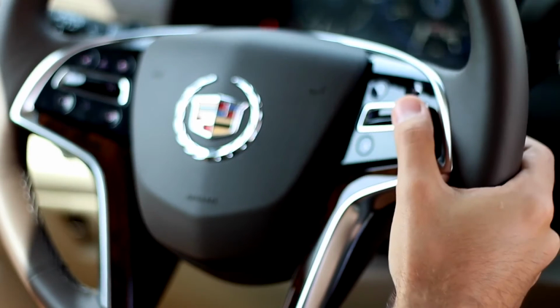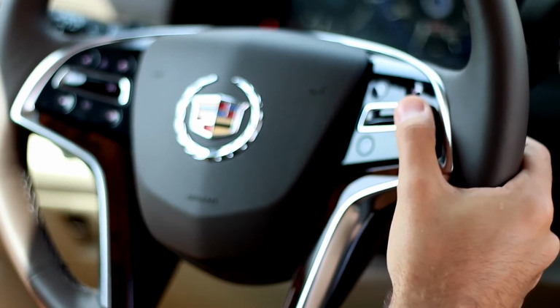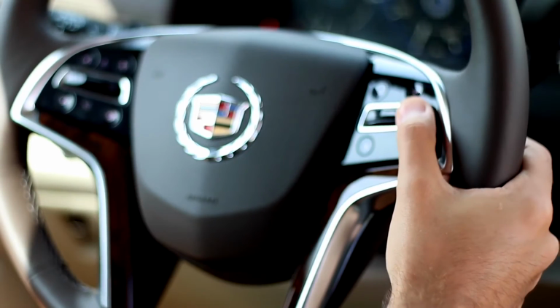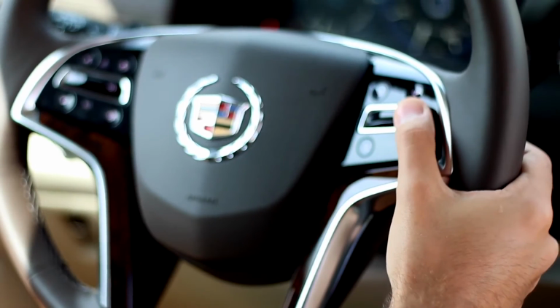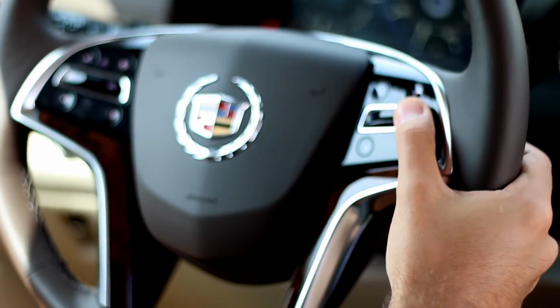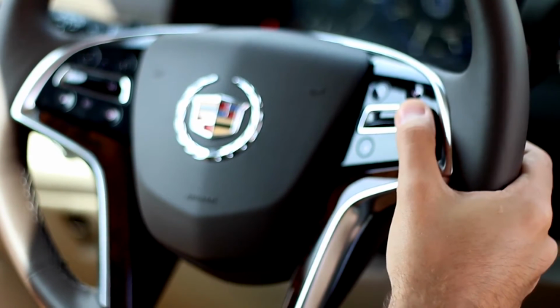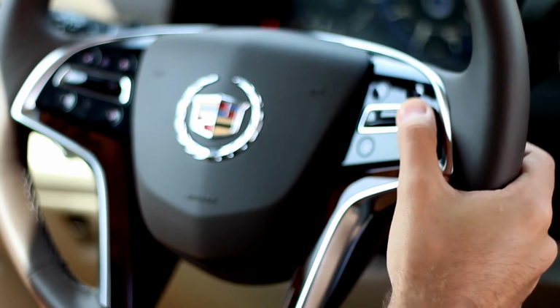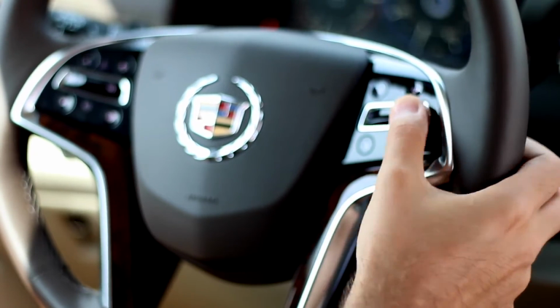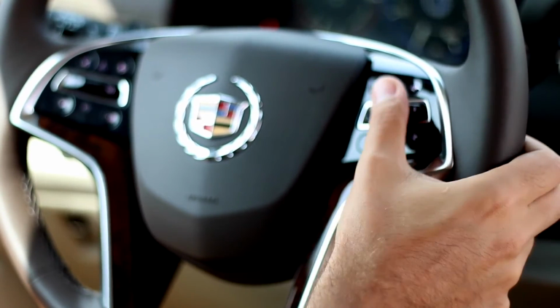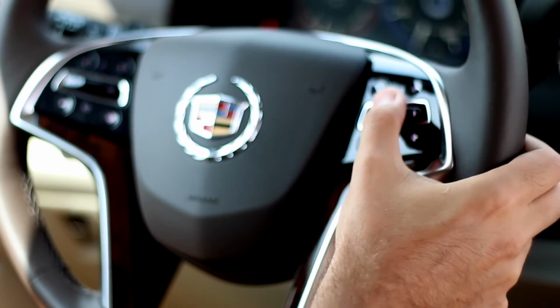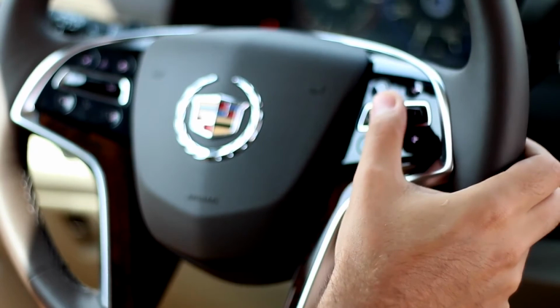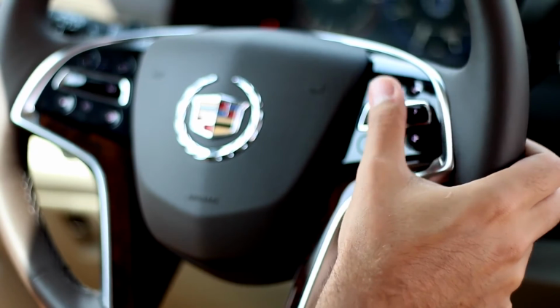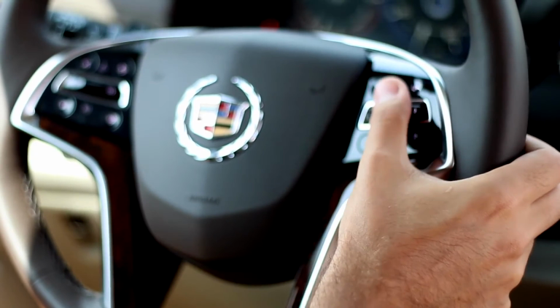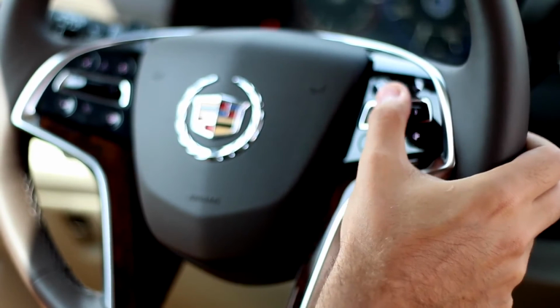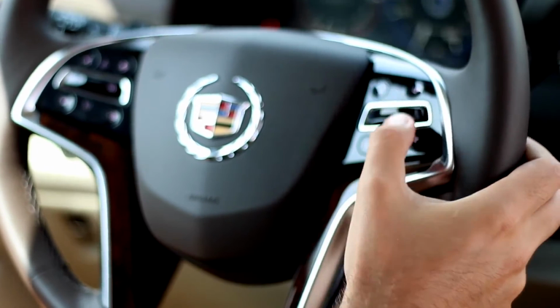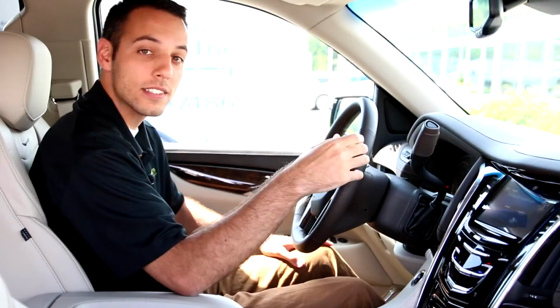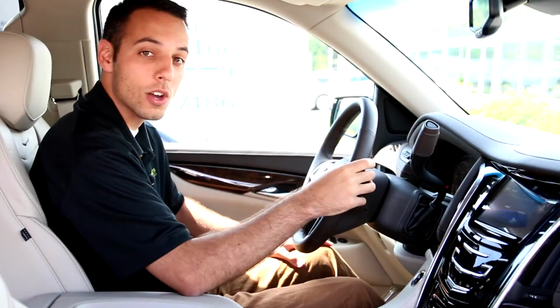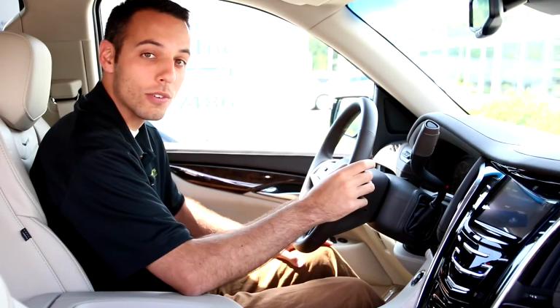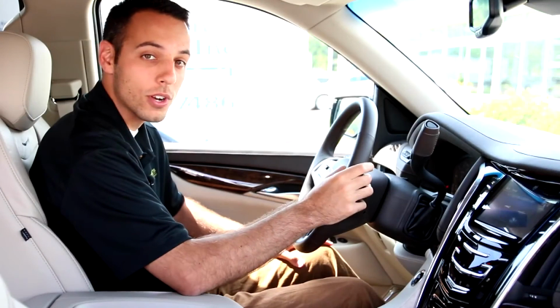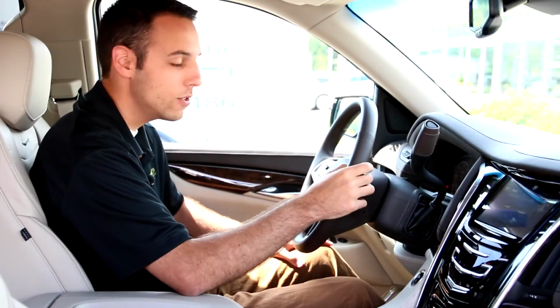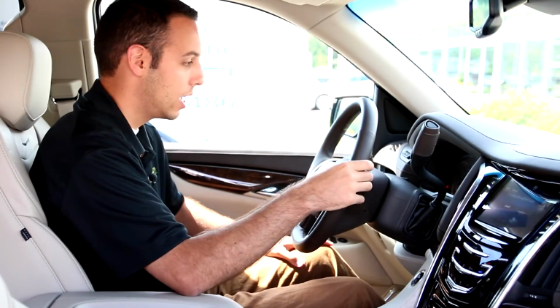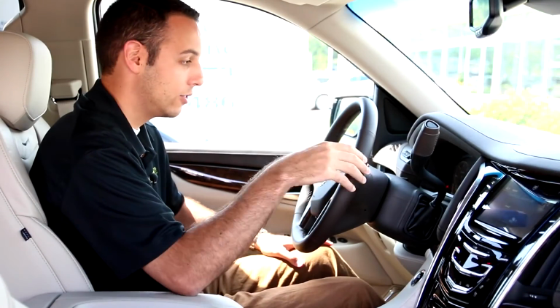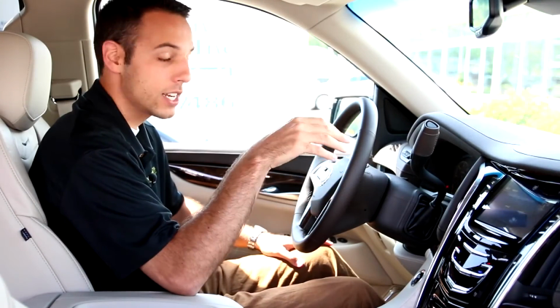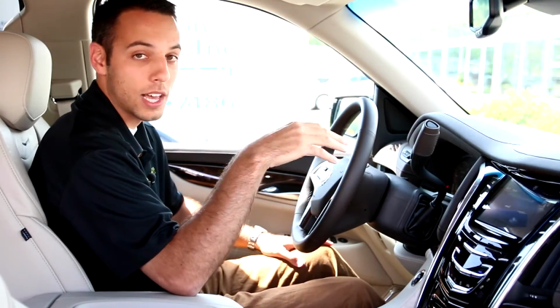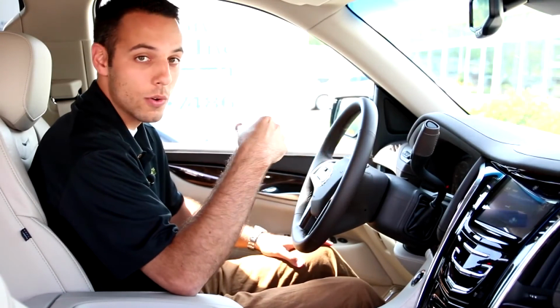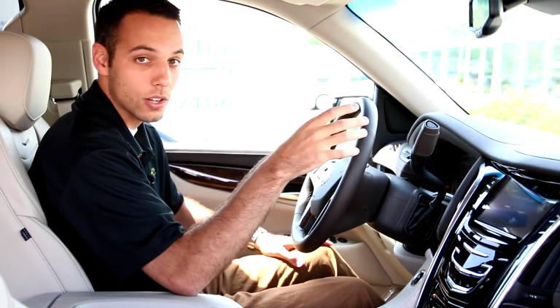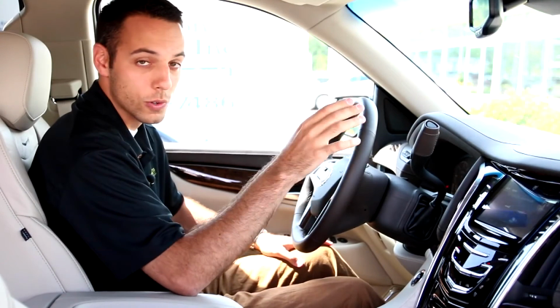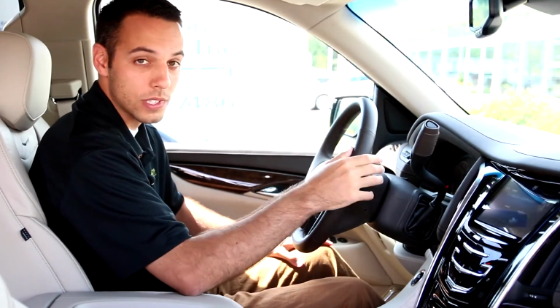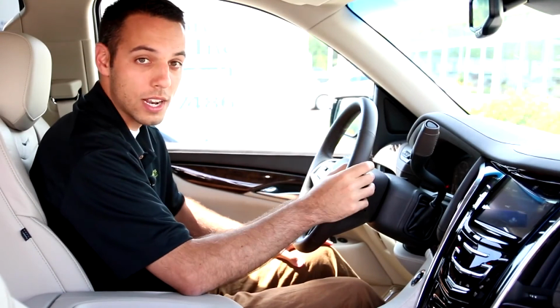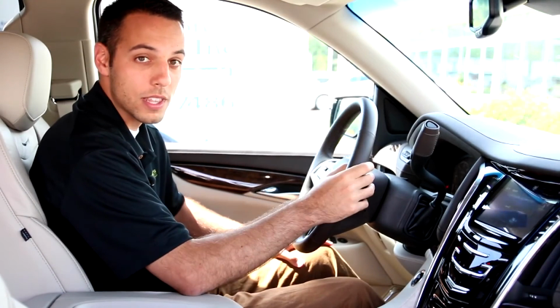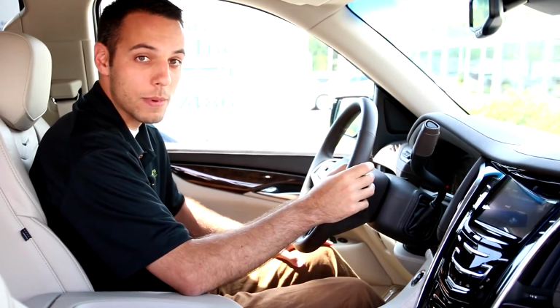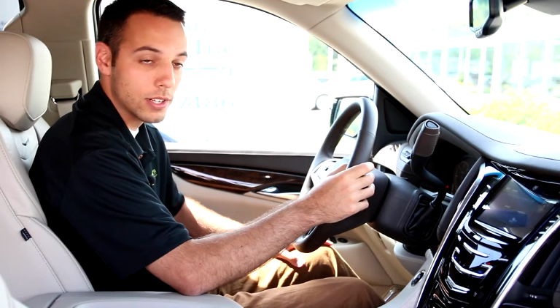Adaptive cruise control in this car is awesome. You can set it for a different distance from the car in front of you and just get on the highway and cruise and not have to think about it.